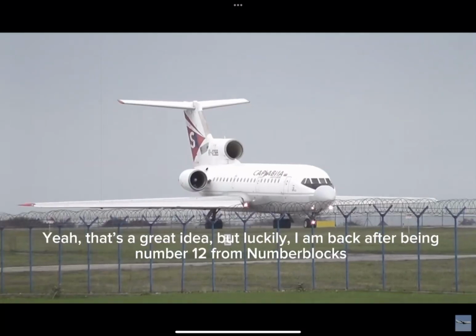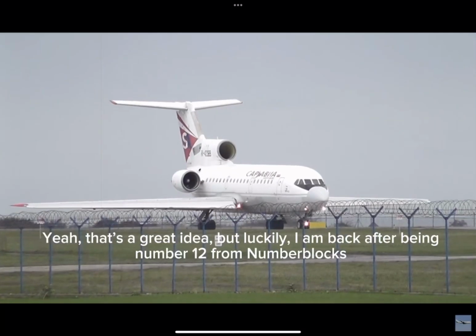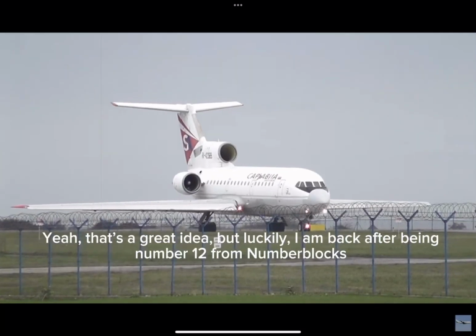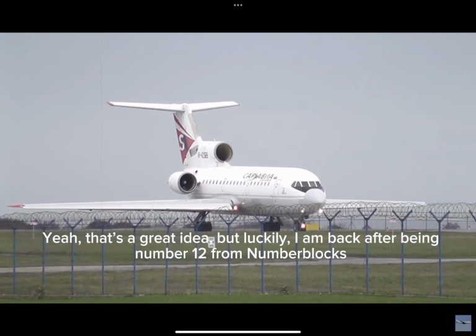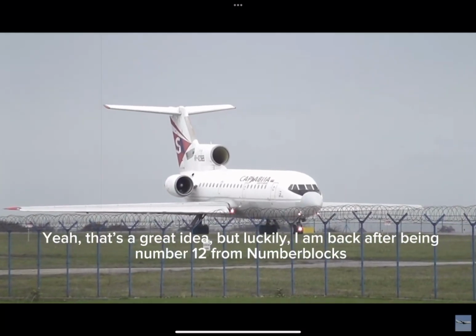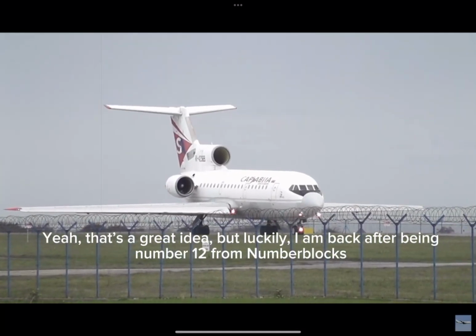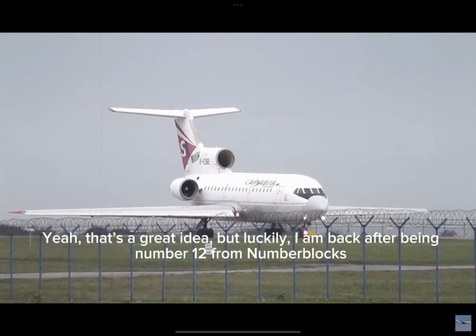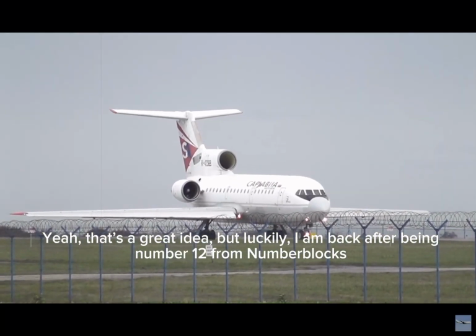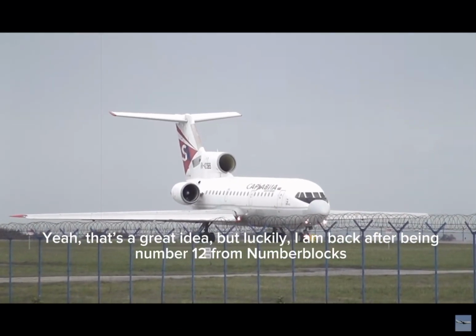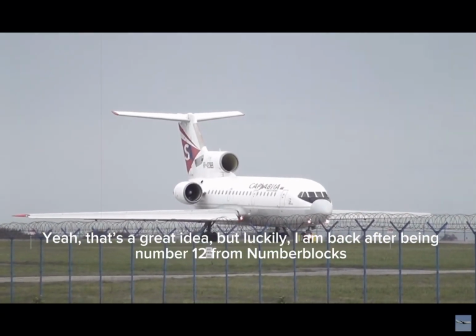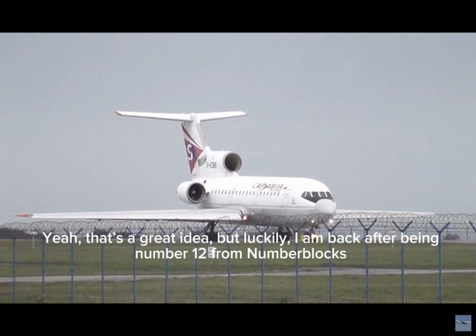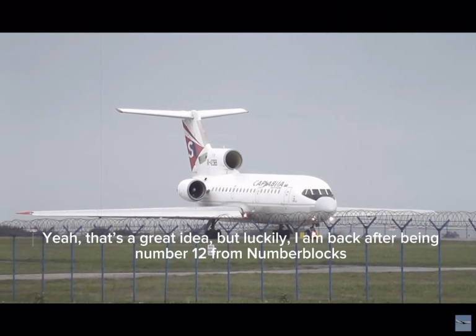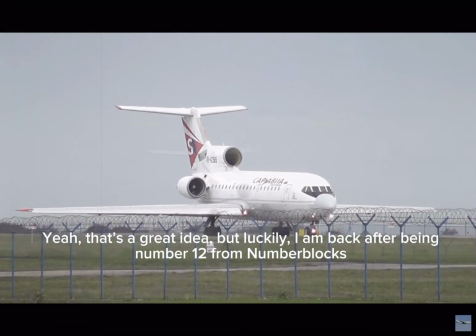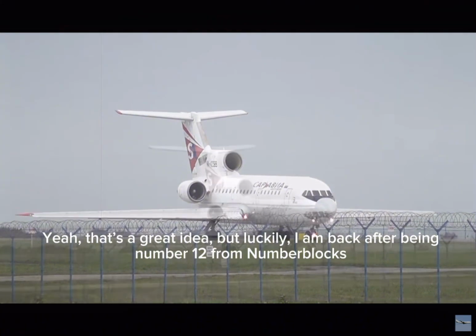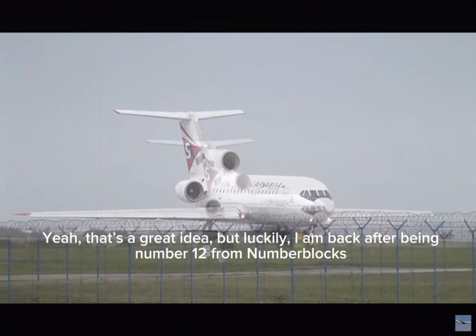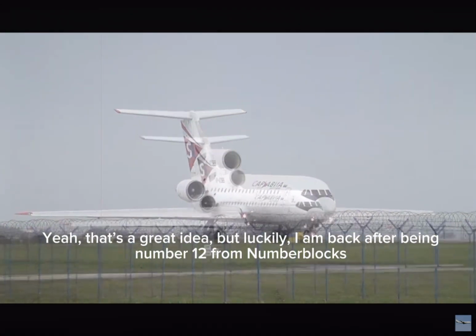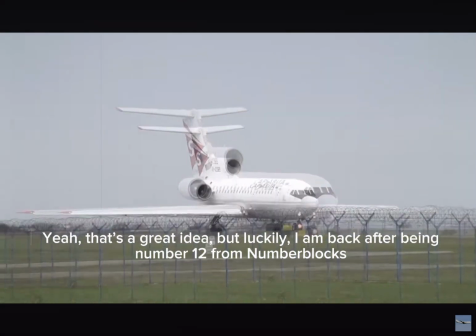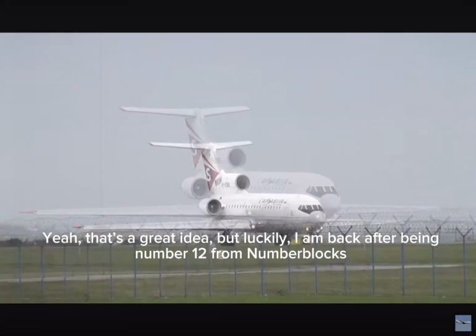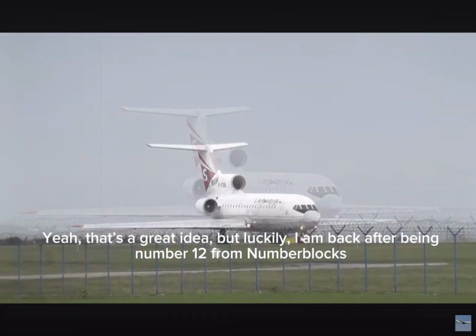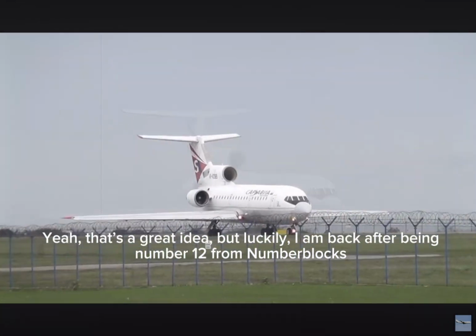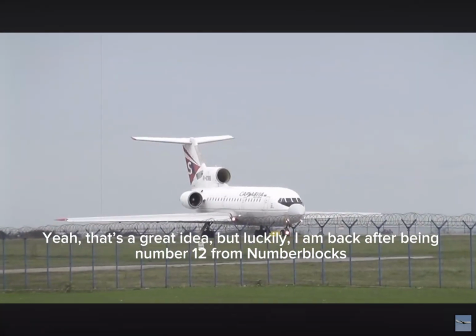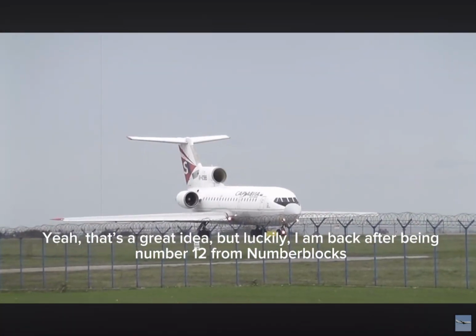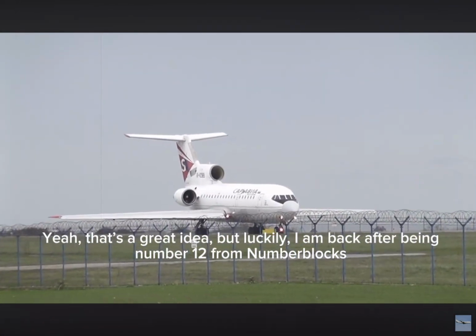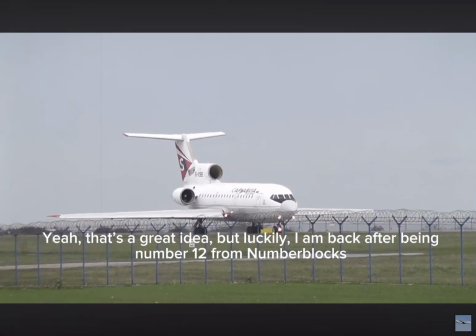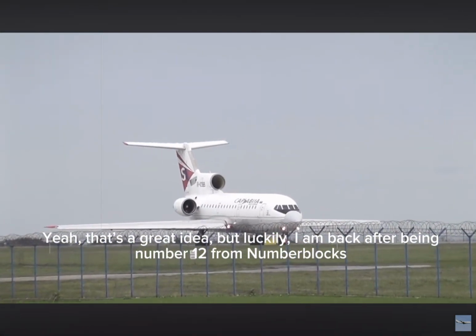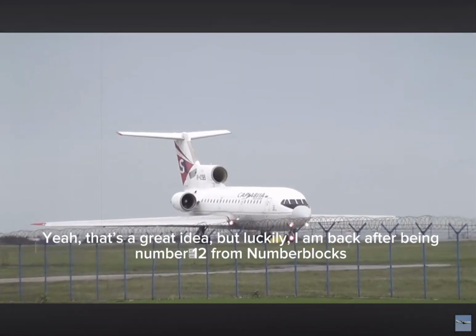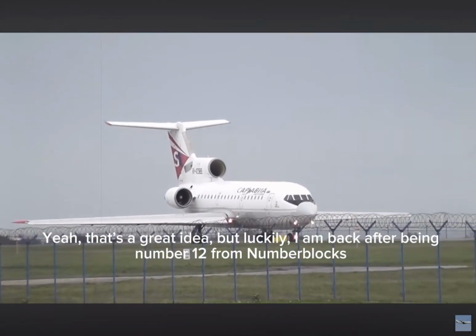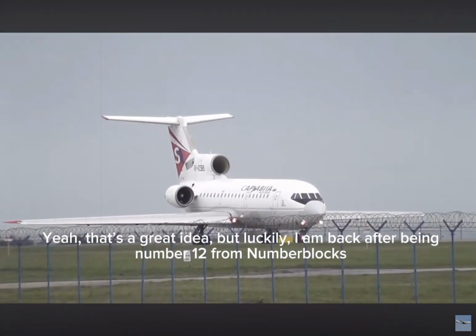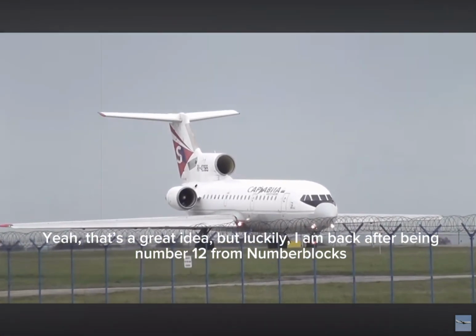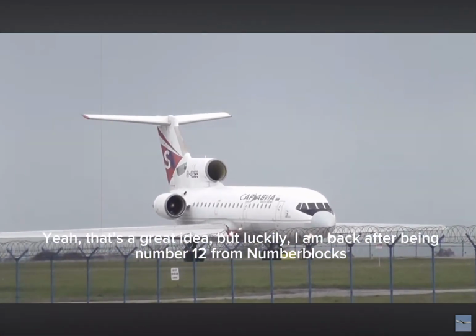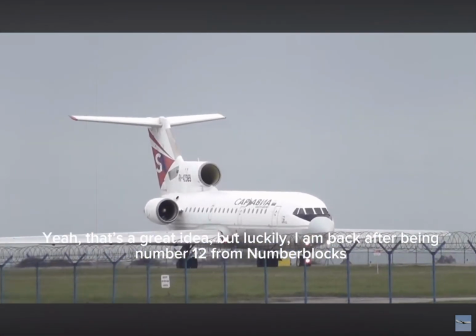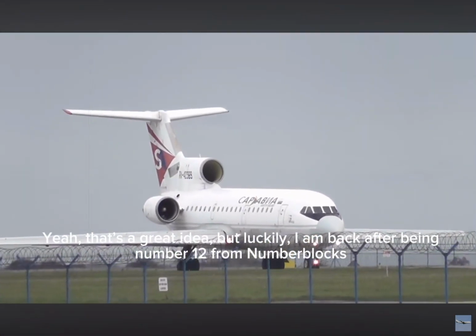Yeah, that's a great idea. But luckily, I am back after Bean. Number 12 from Number Blocks.